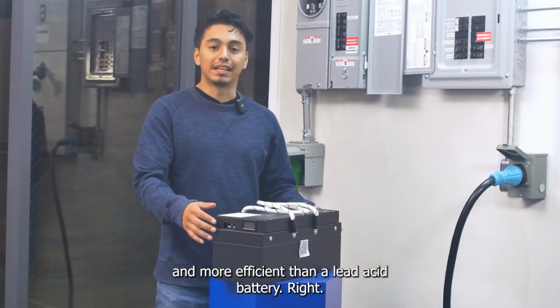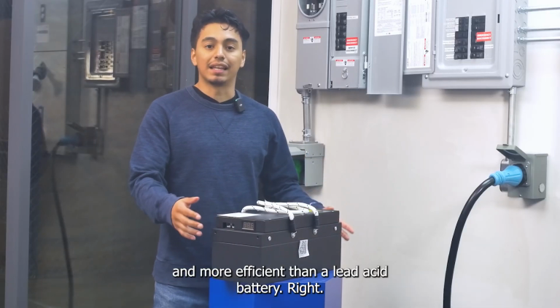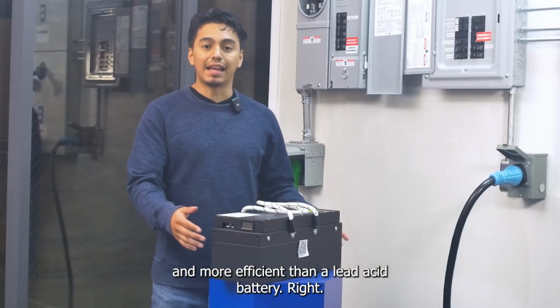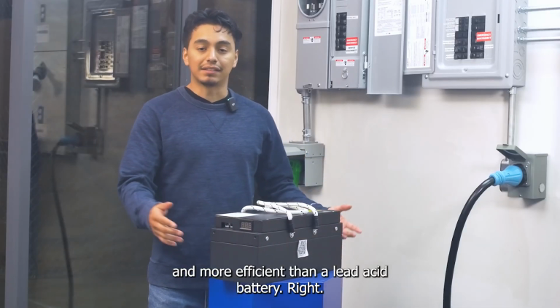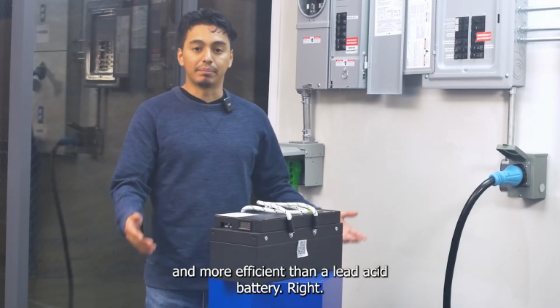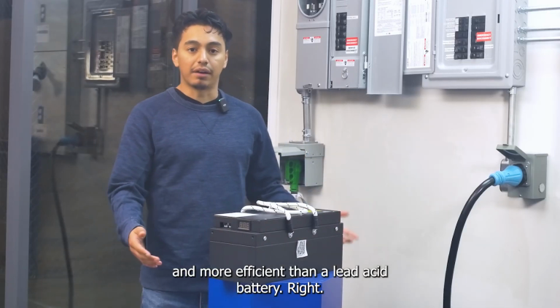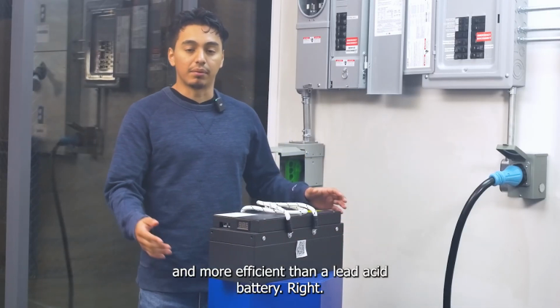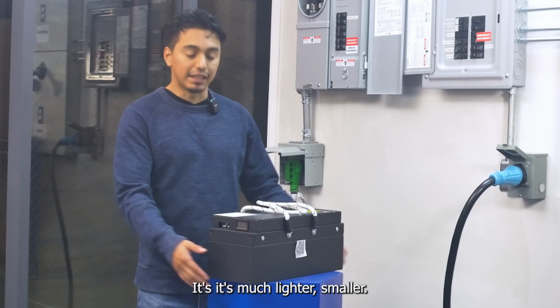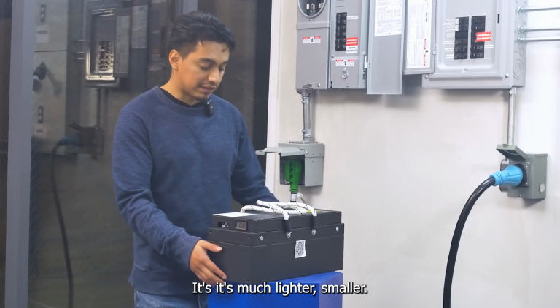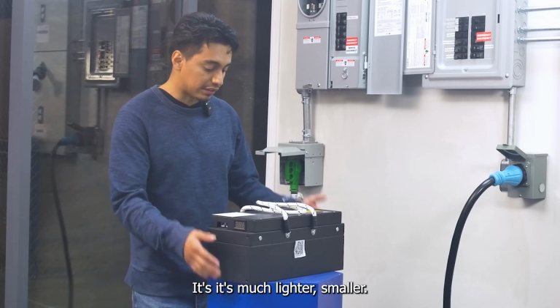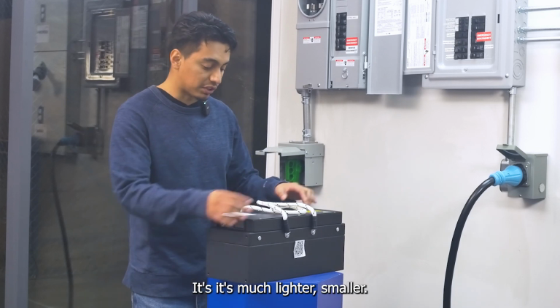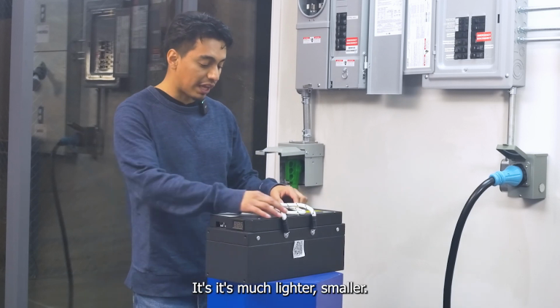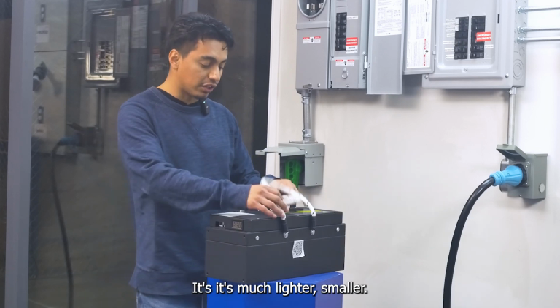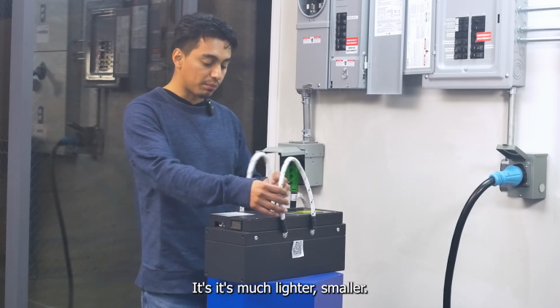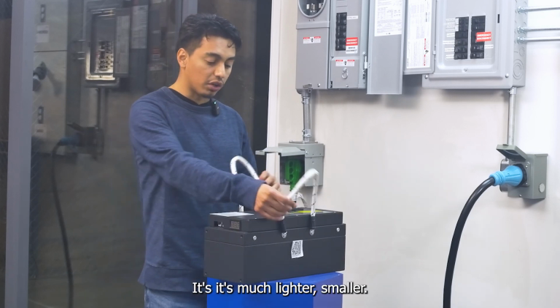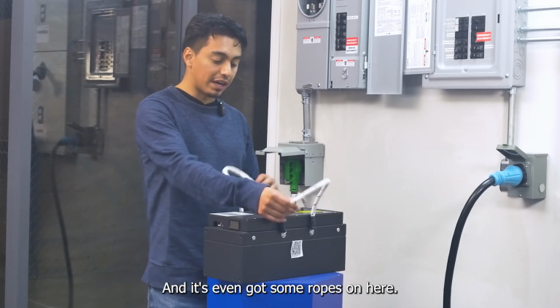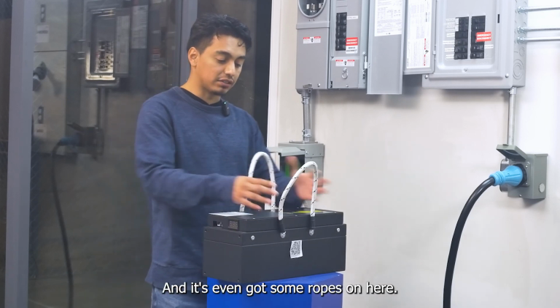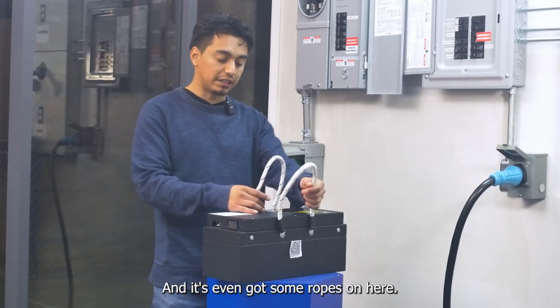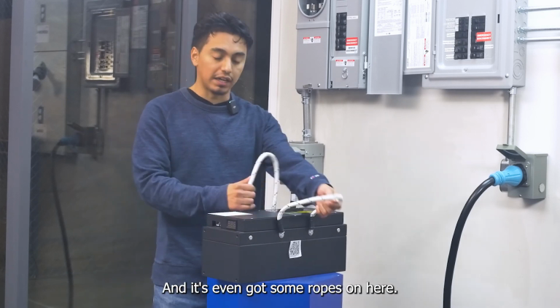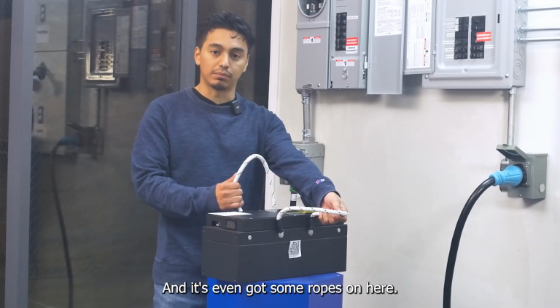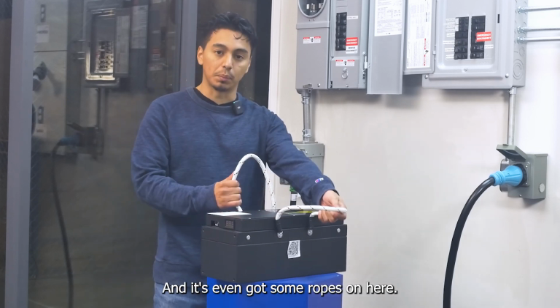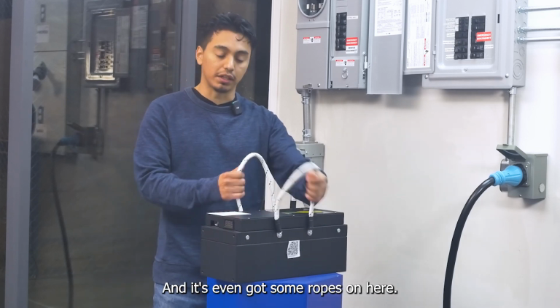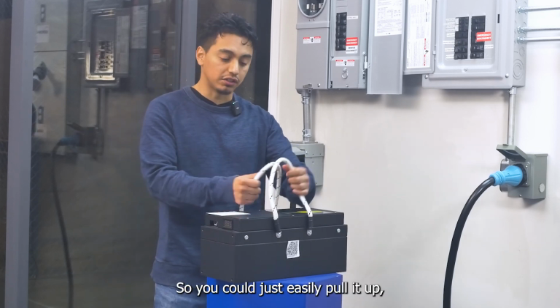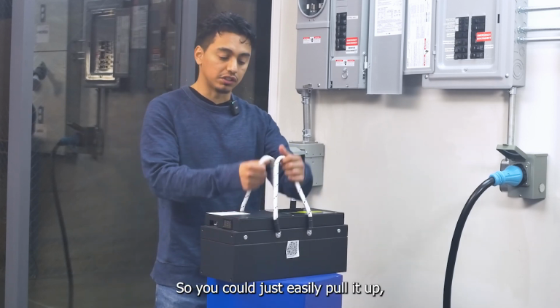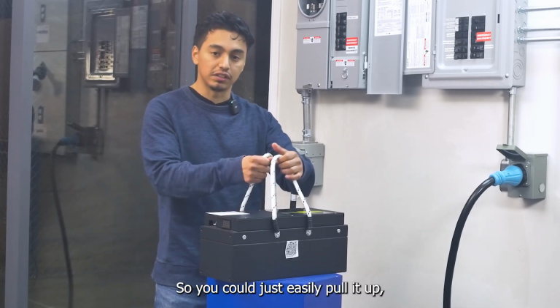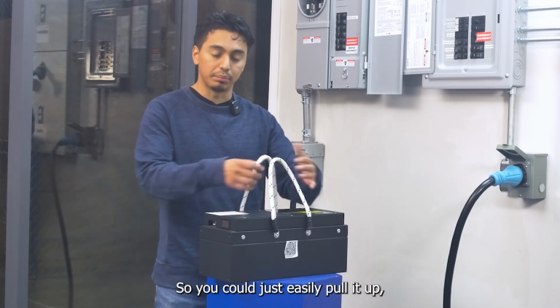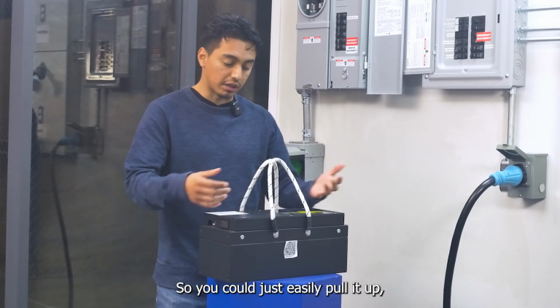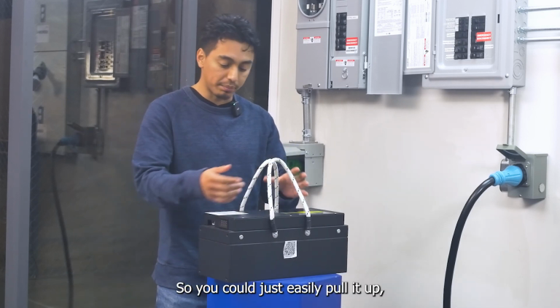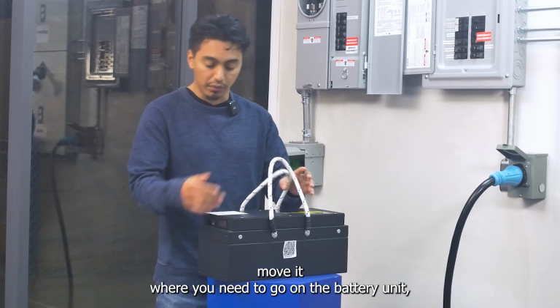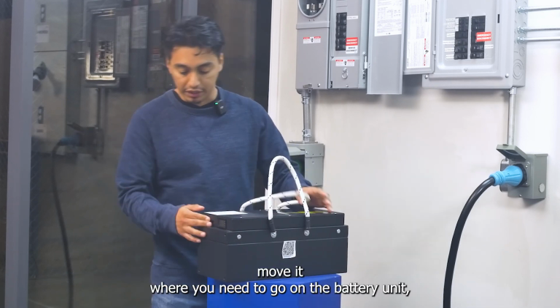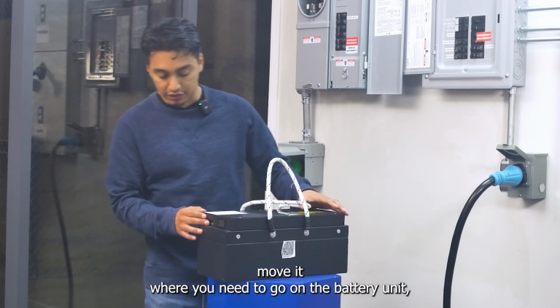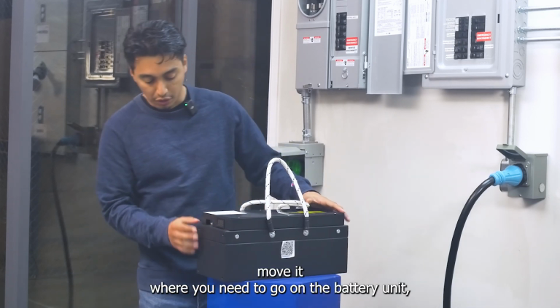It's much lighter and smaller than a lead acid battery, and it's even got some ropes on here so you can just easily pull it up and move it where you need to go.